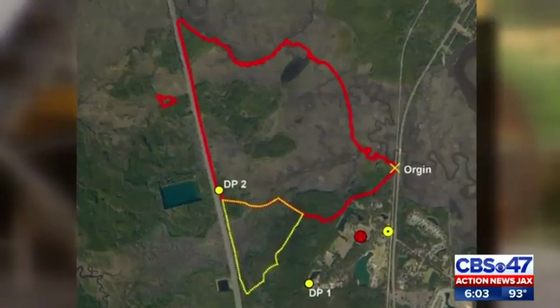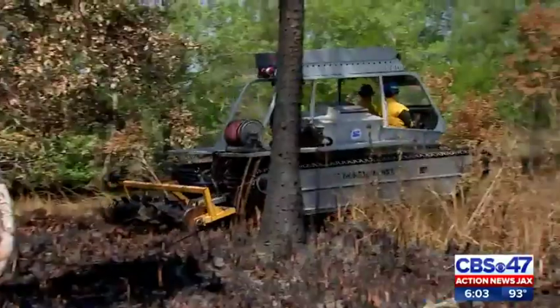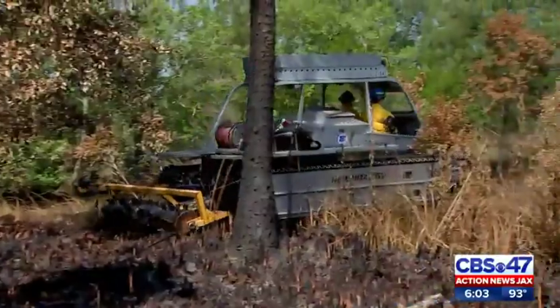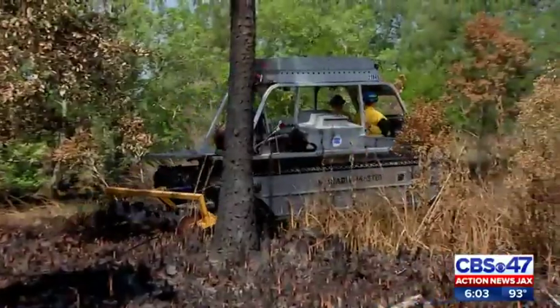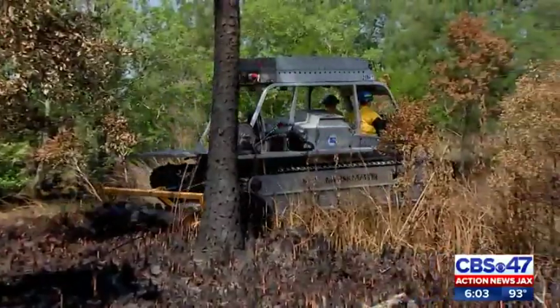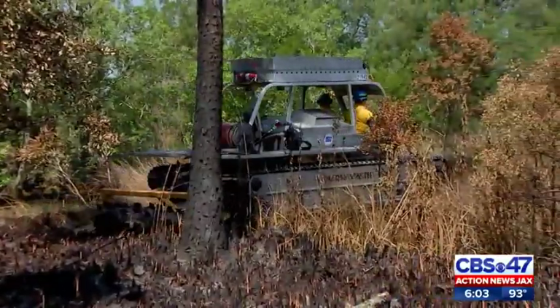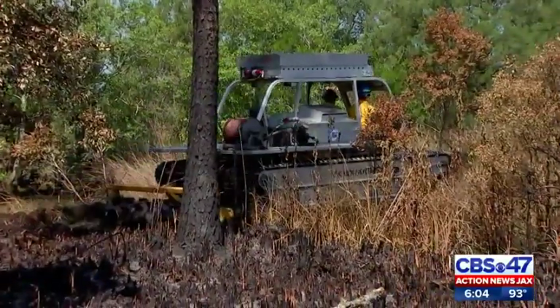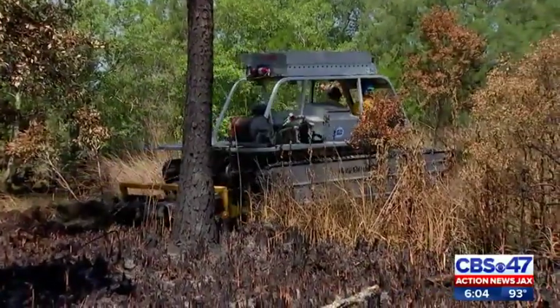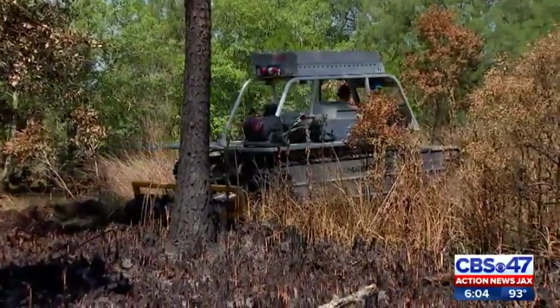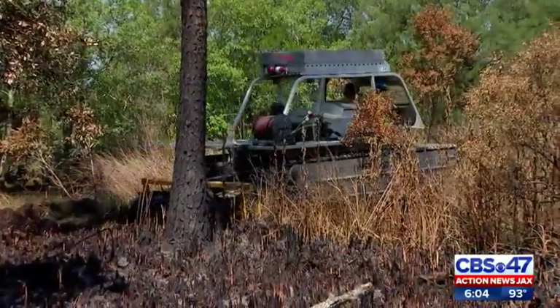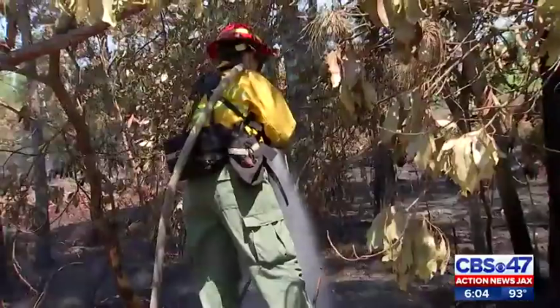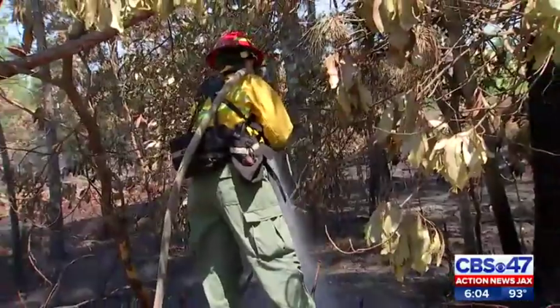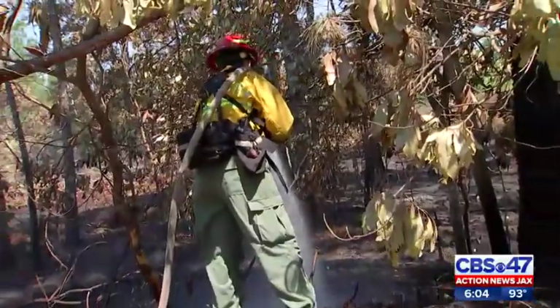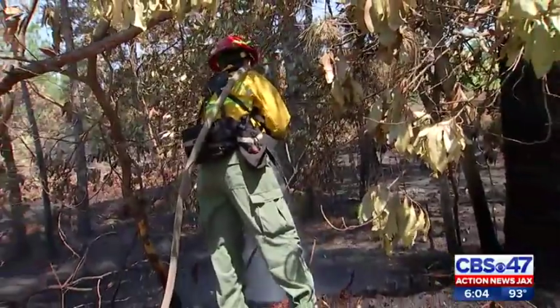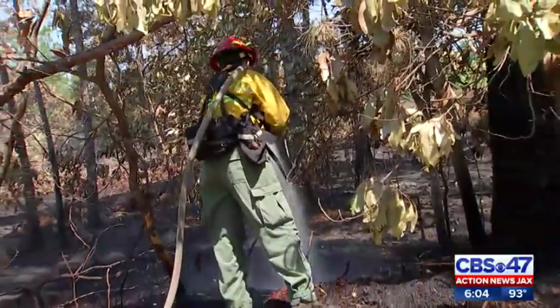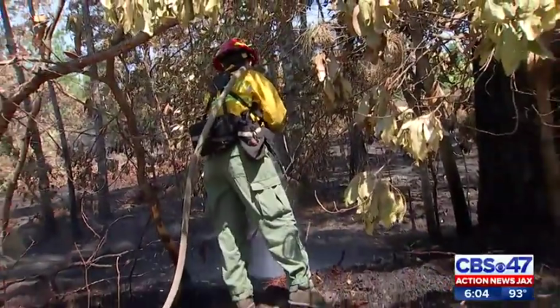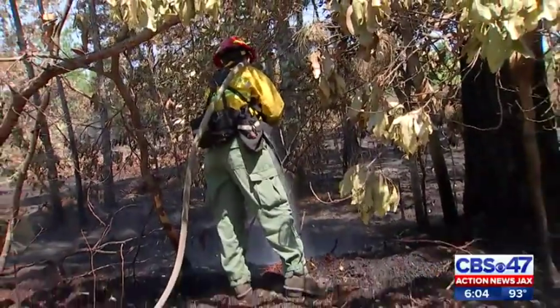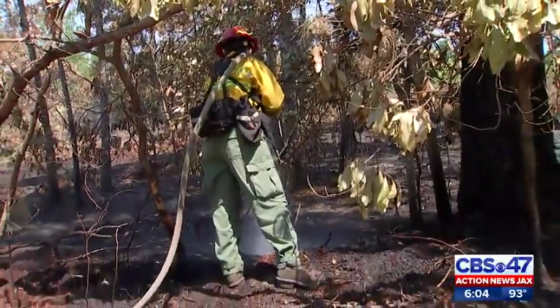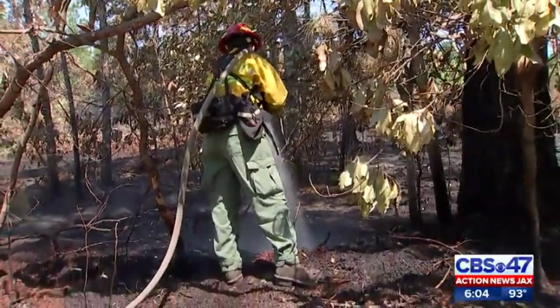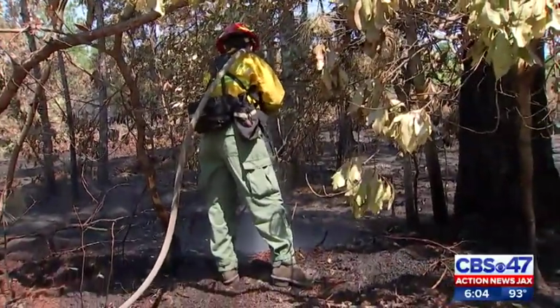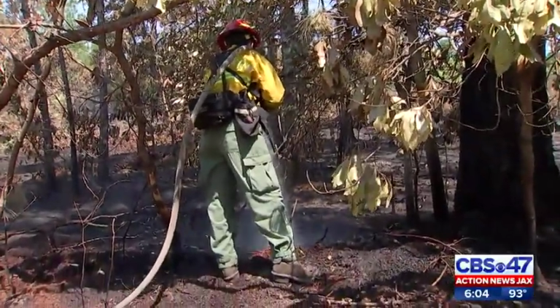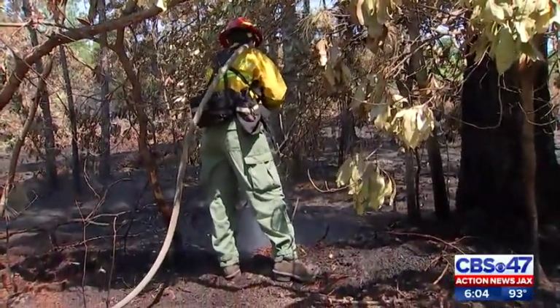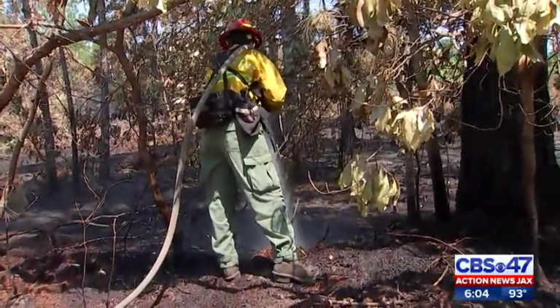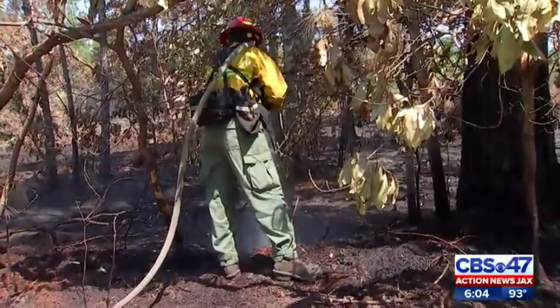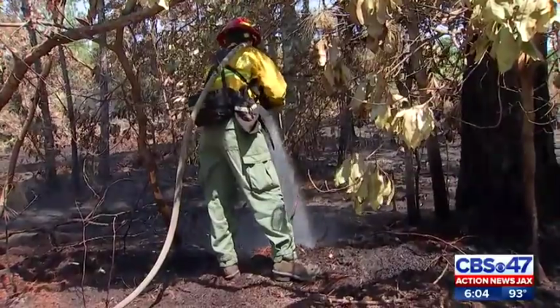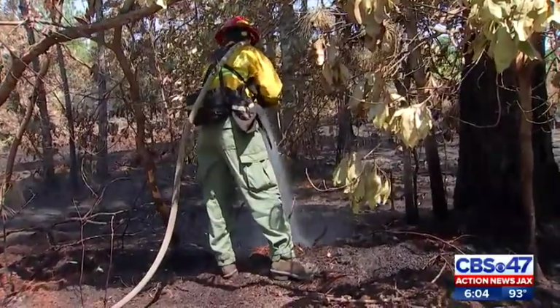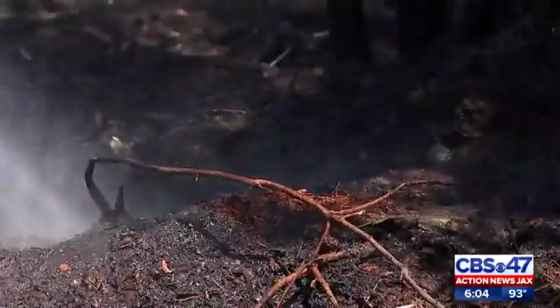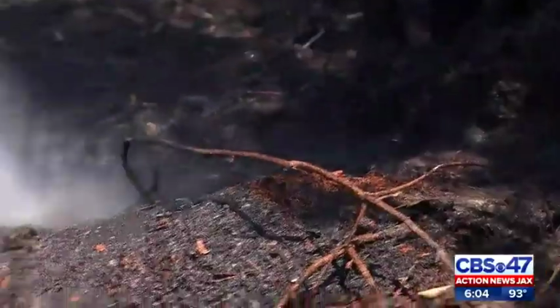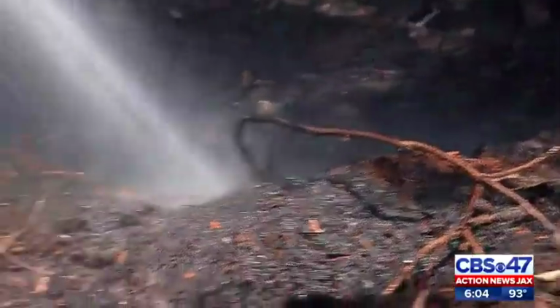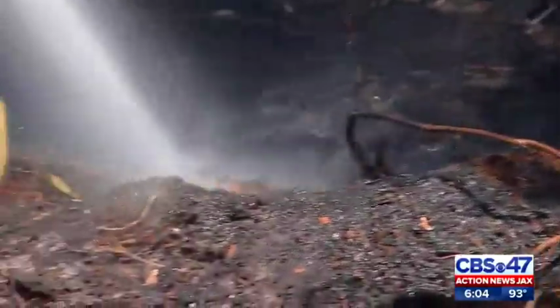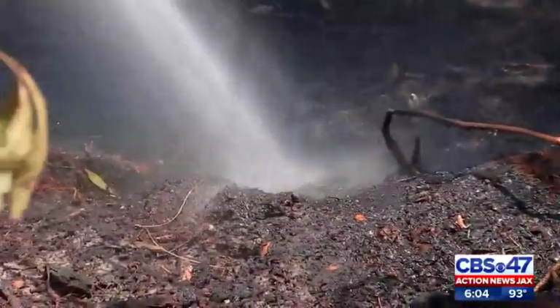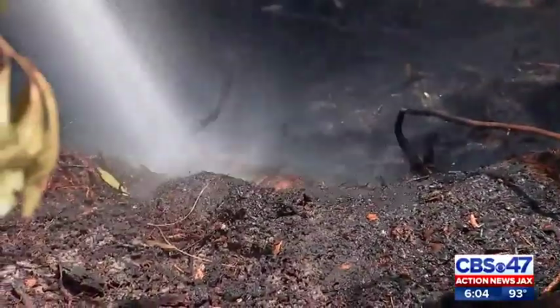Once Olson finishes with an area, fire crews come in and spray the smoldering pieces of wood with water, preventing any flare-ups from happening.